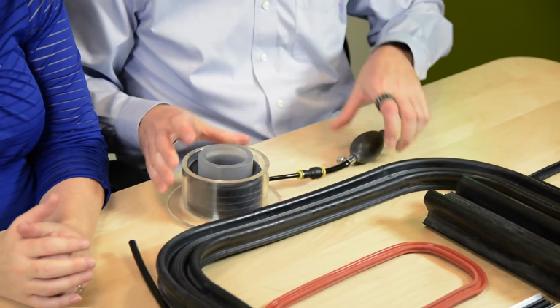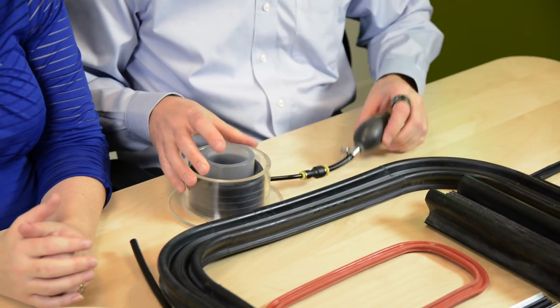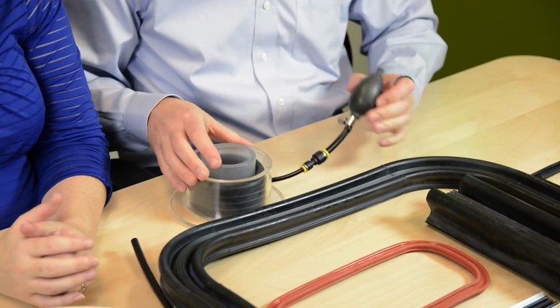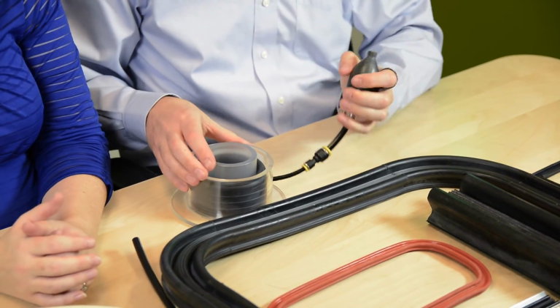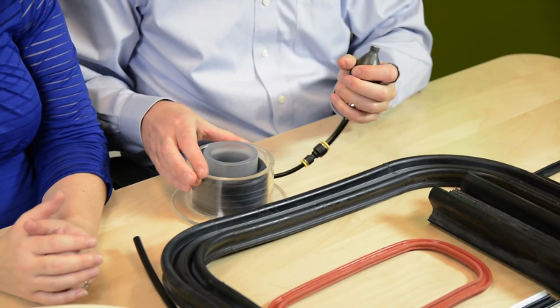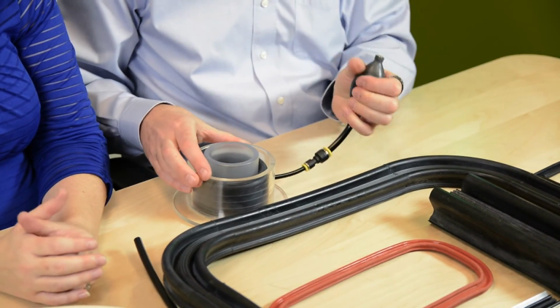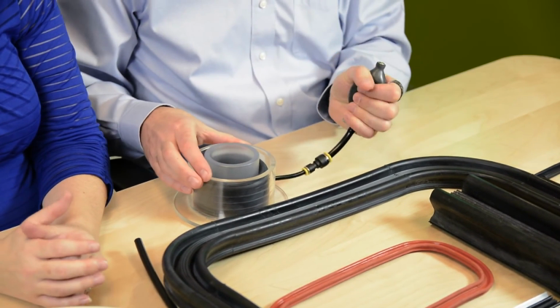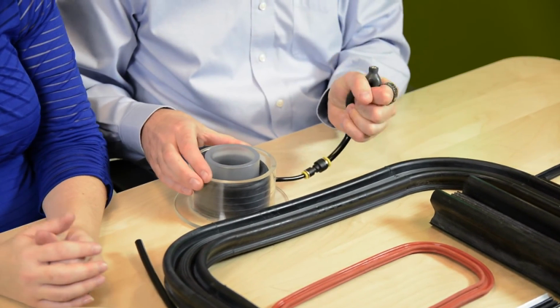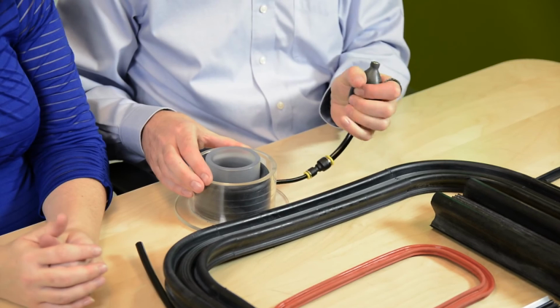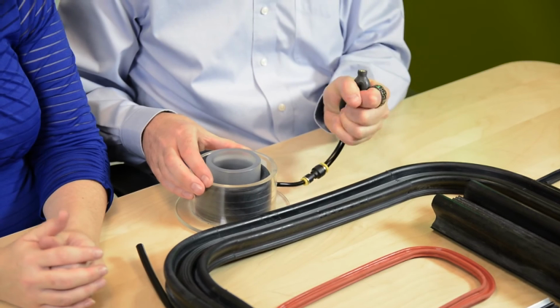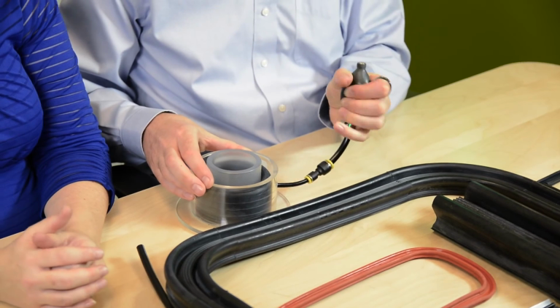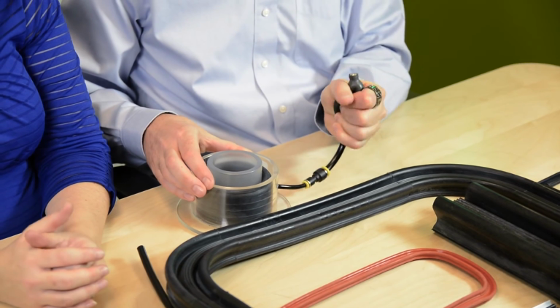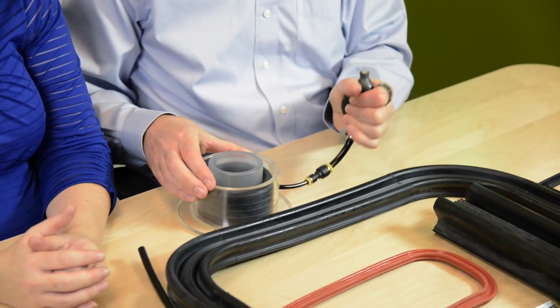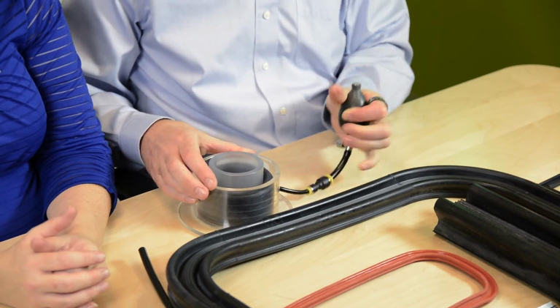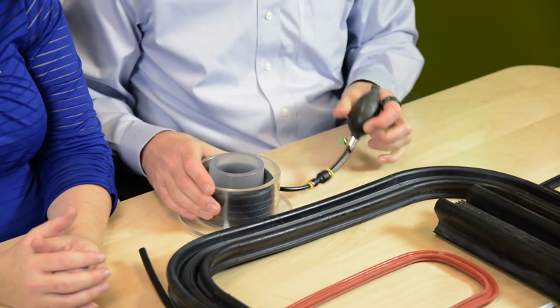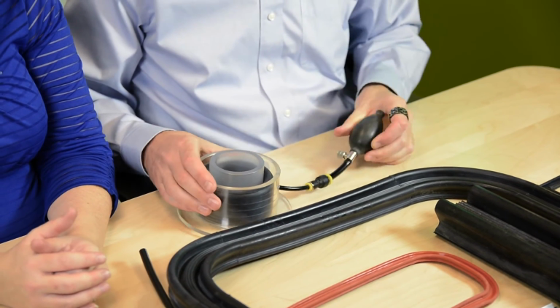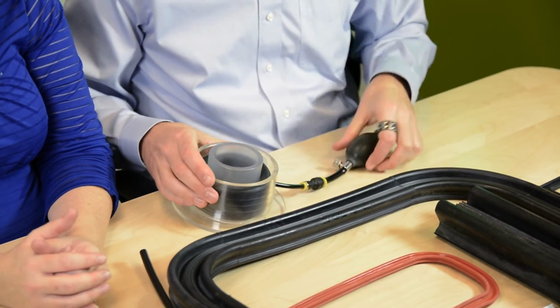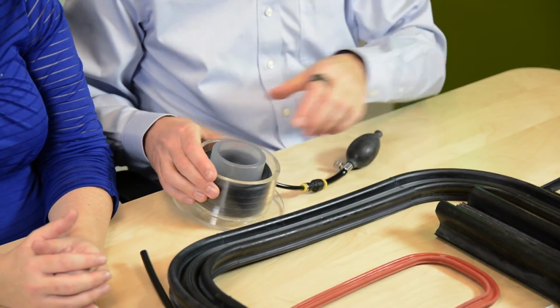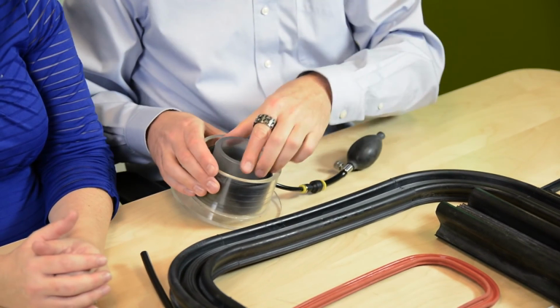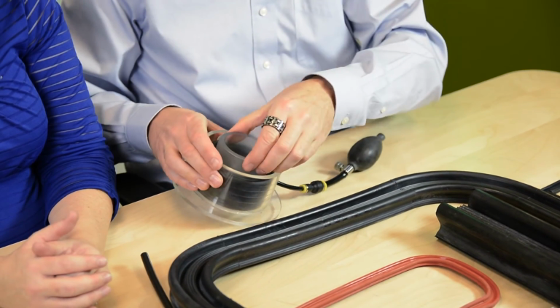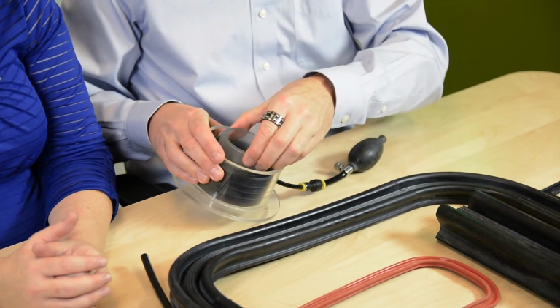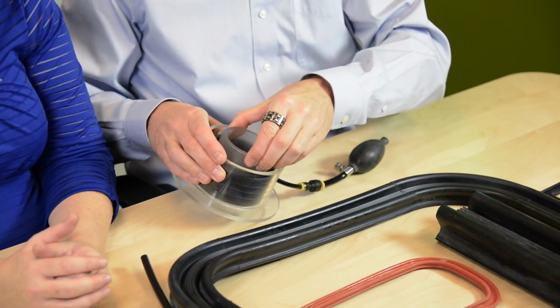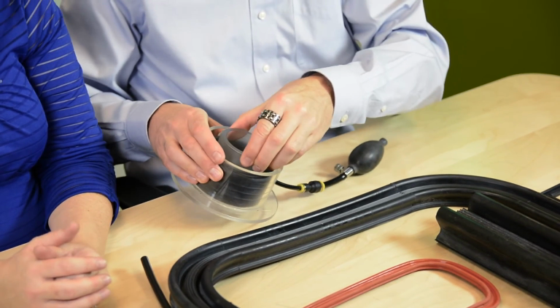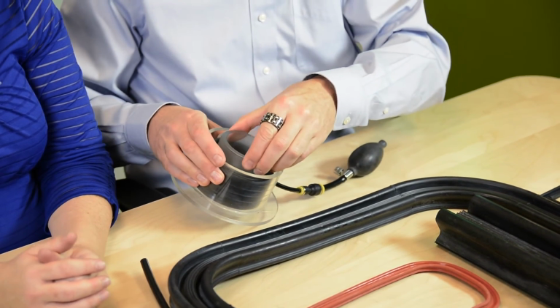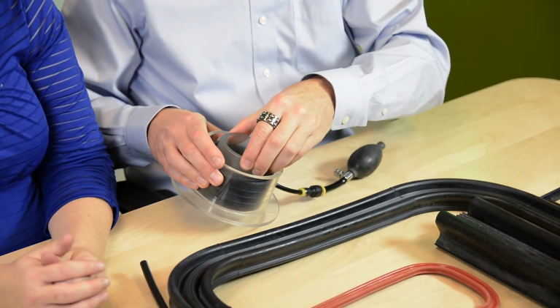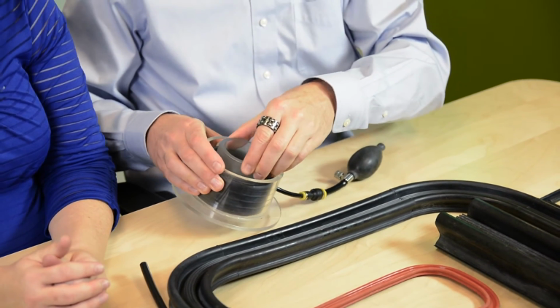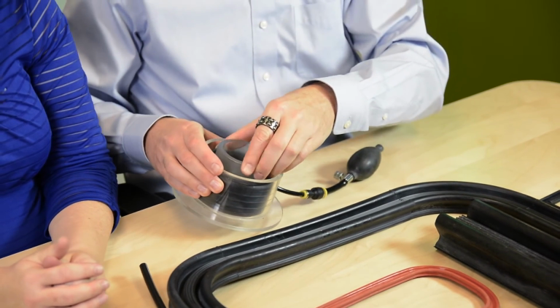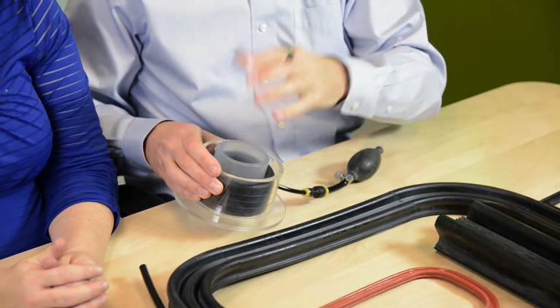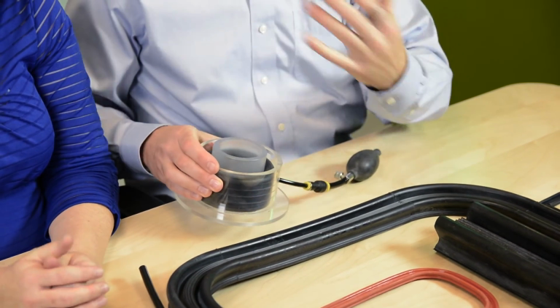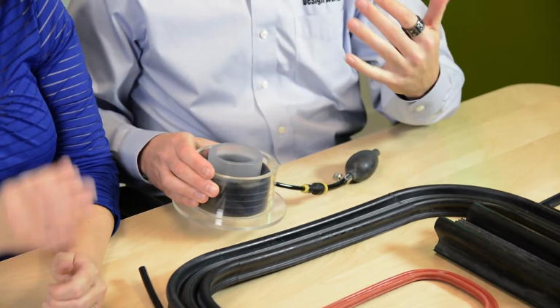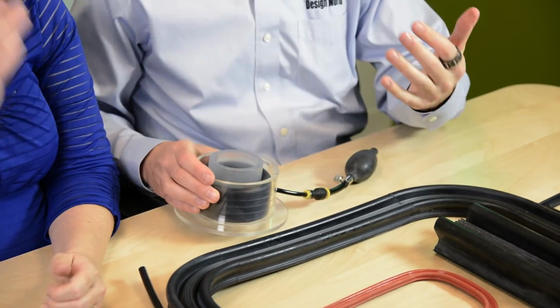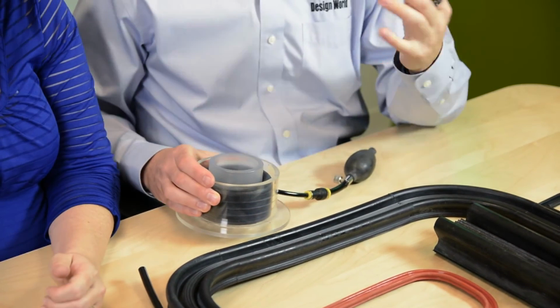So we just pump this up a little bit. And now you see it doesn't come out. As you see, the seals are easy to inflate and deflate.